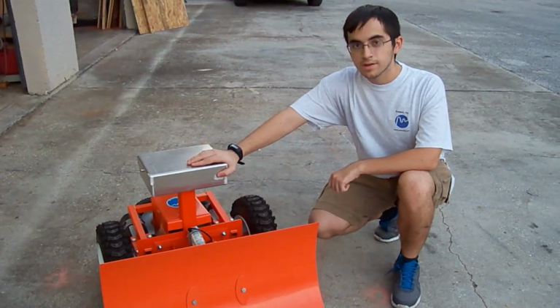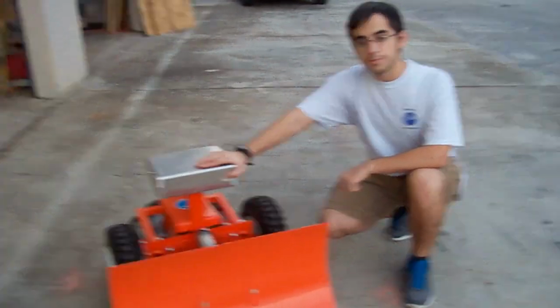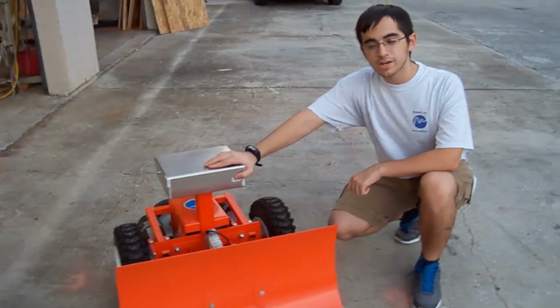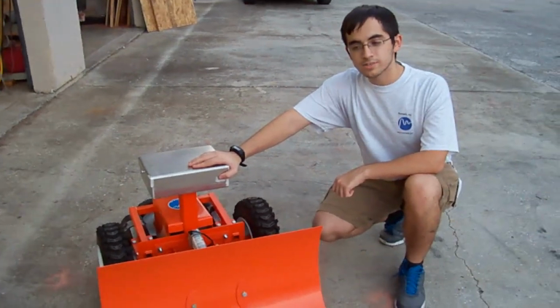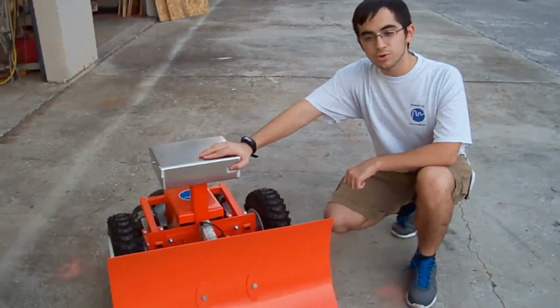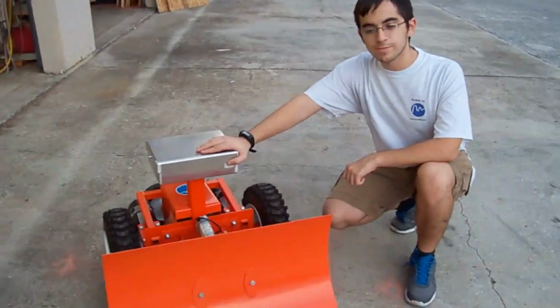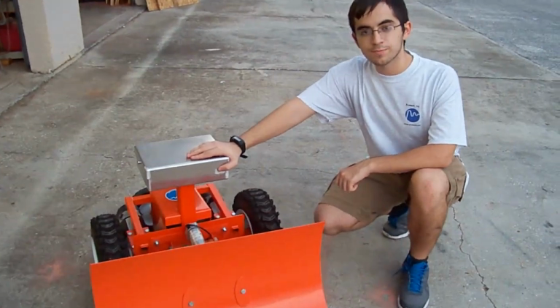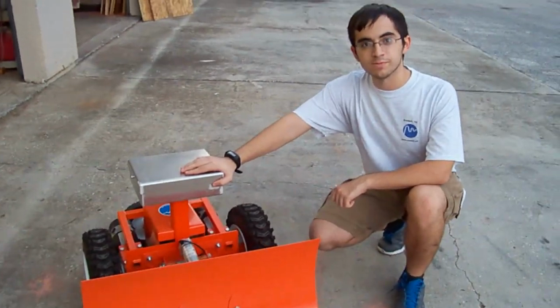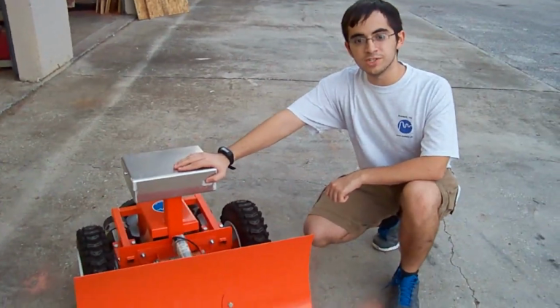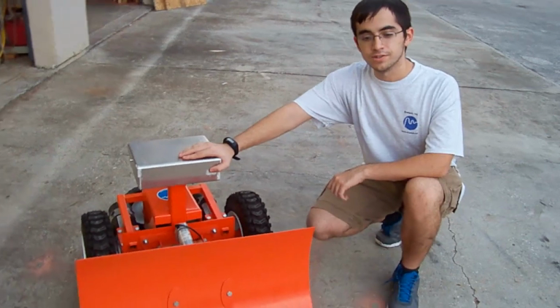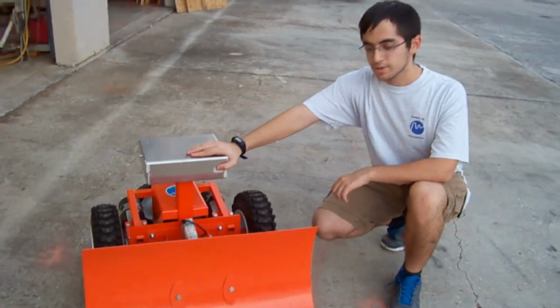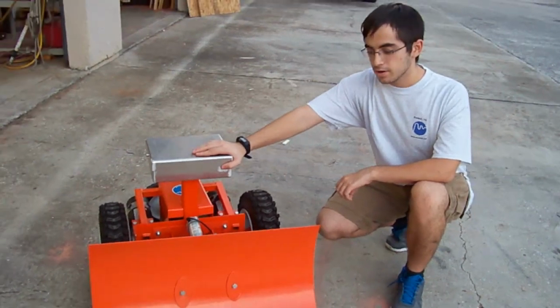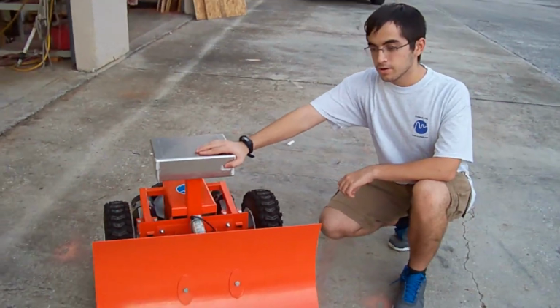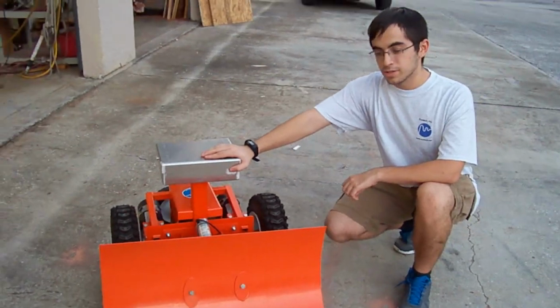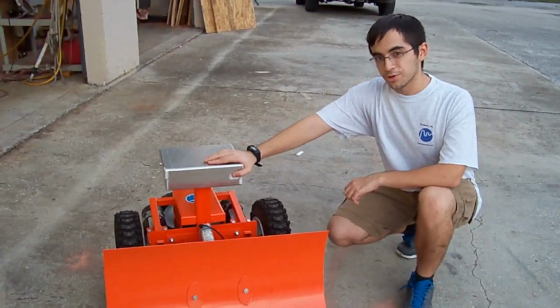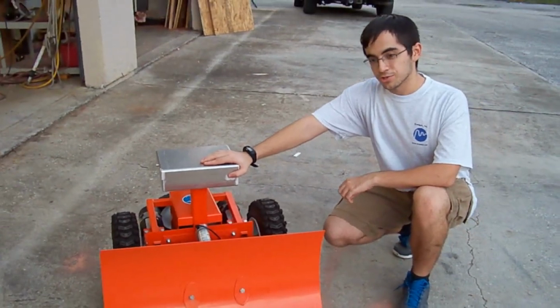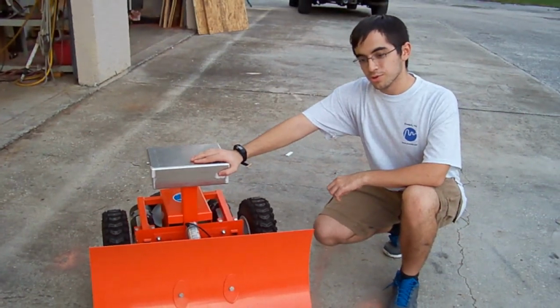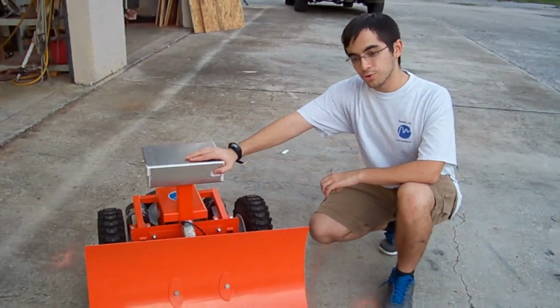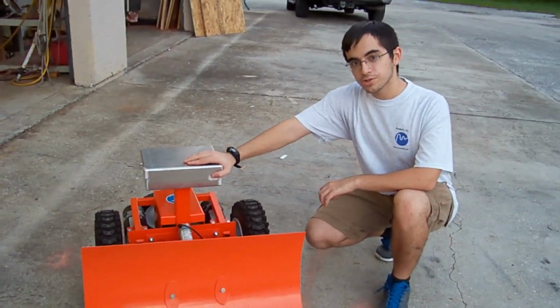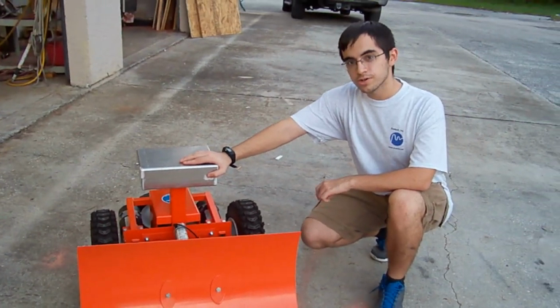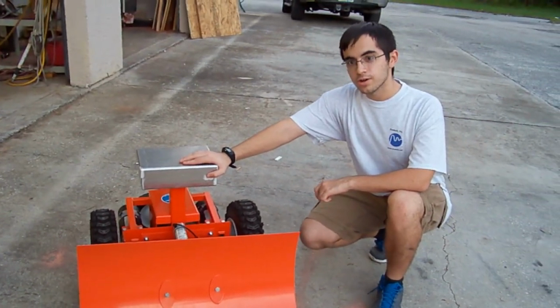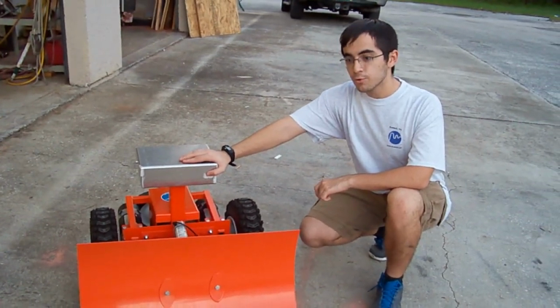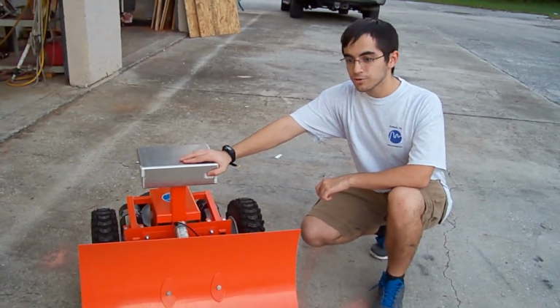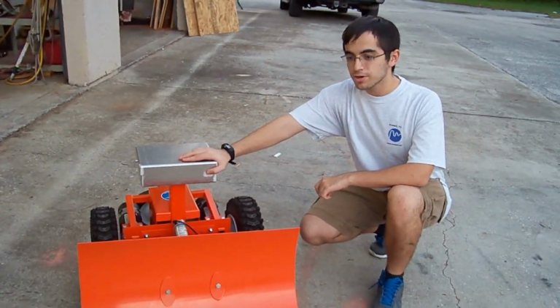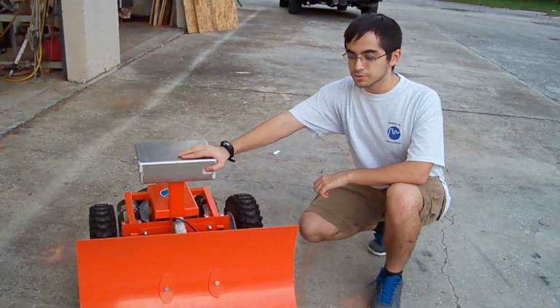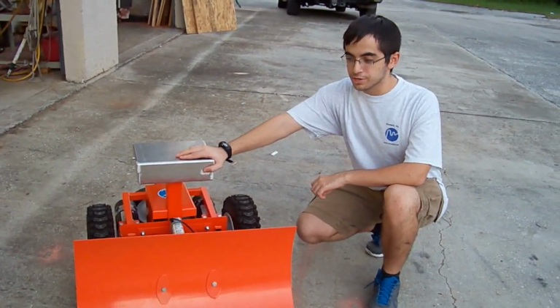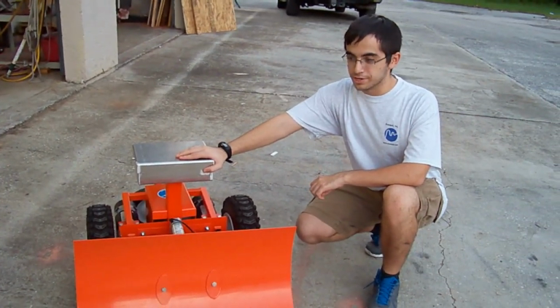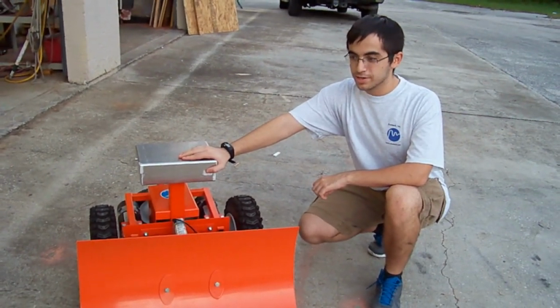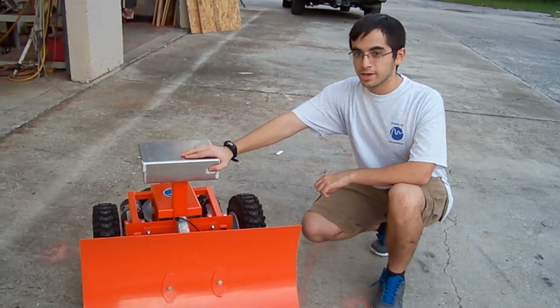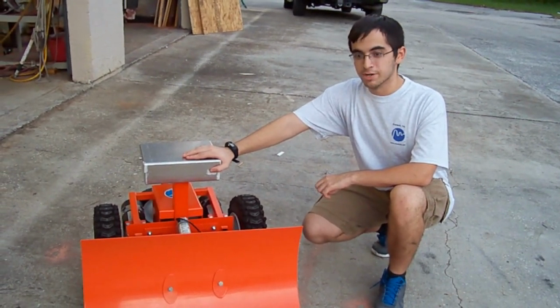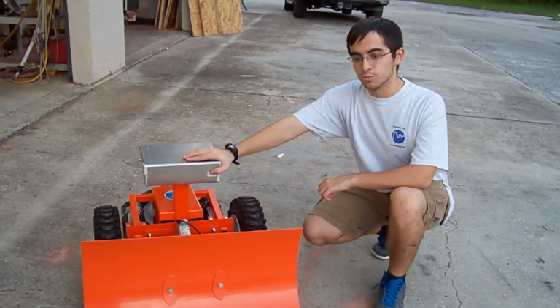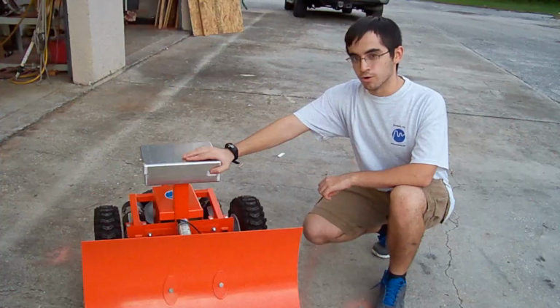The MAGA is a multi-purpose machine, plowing your snow in the winter, mowing your lawn in the spring, and much more.